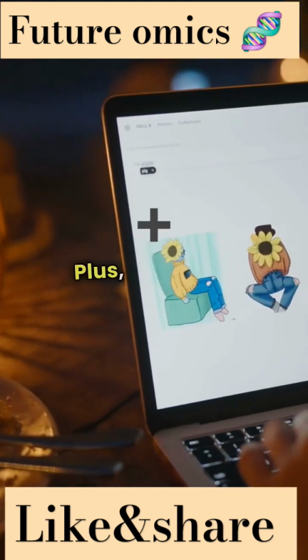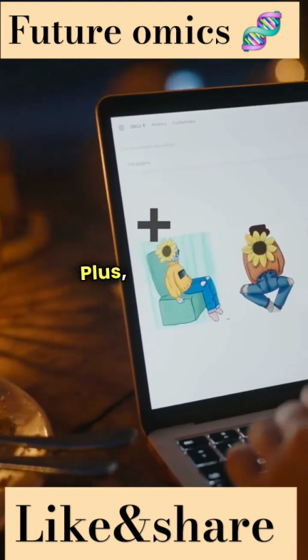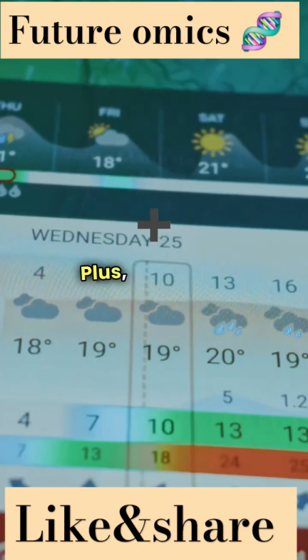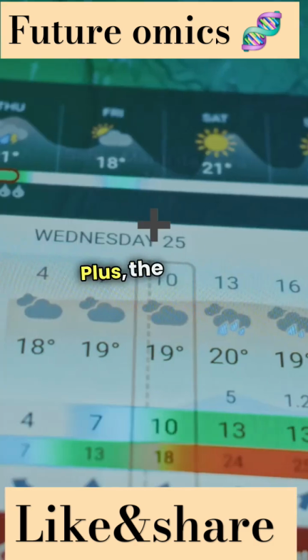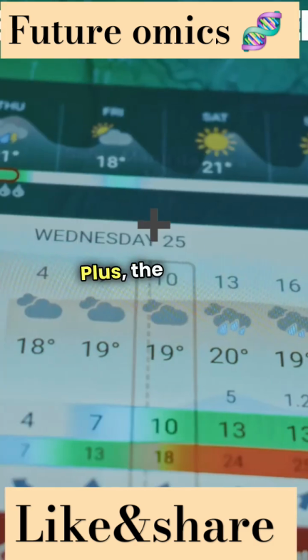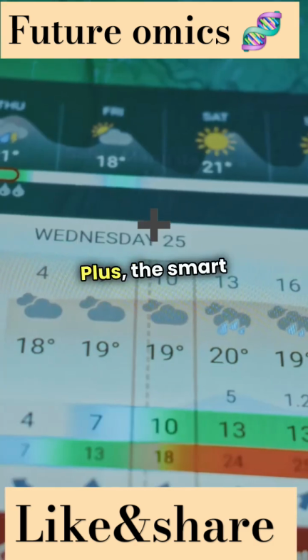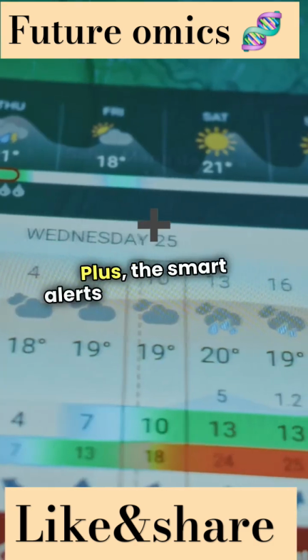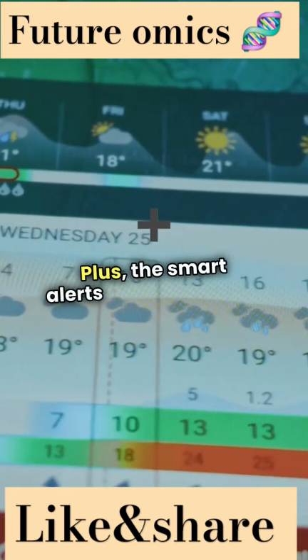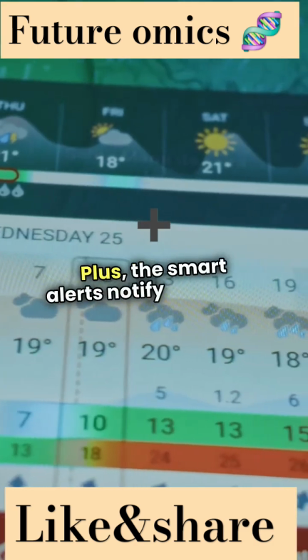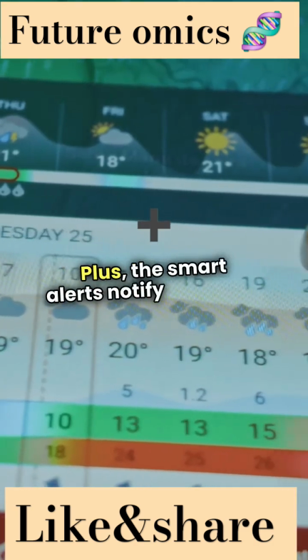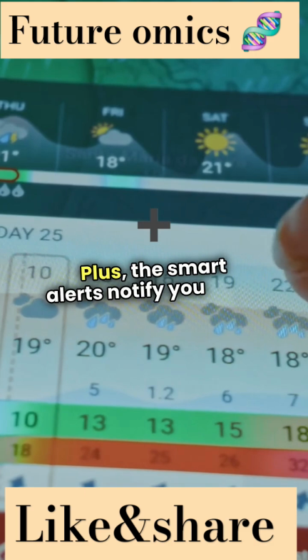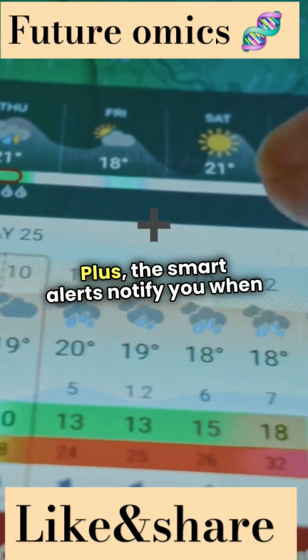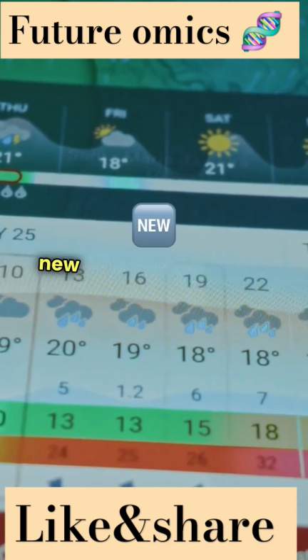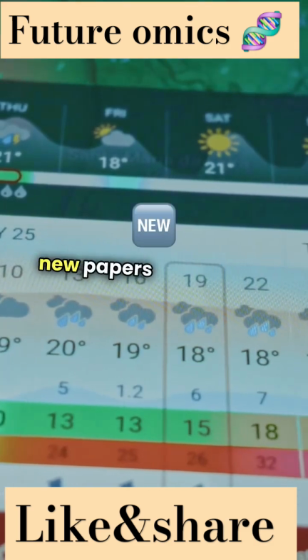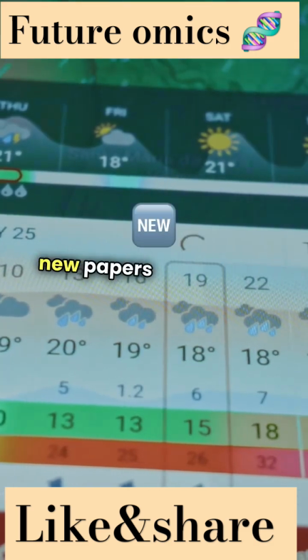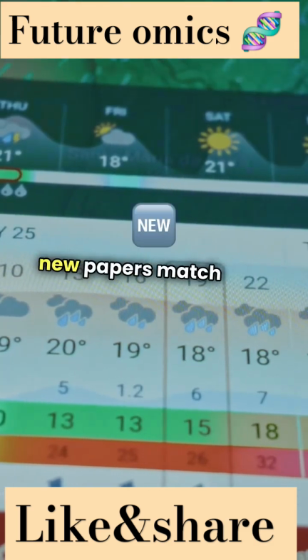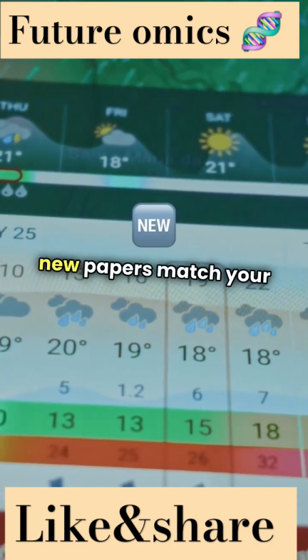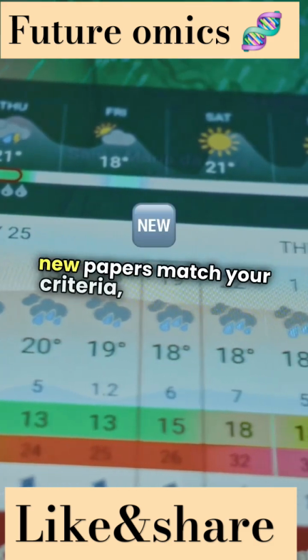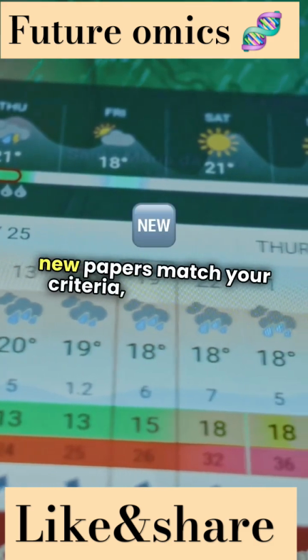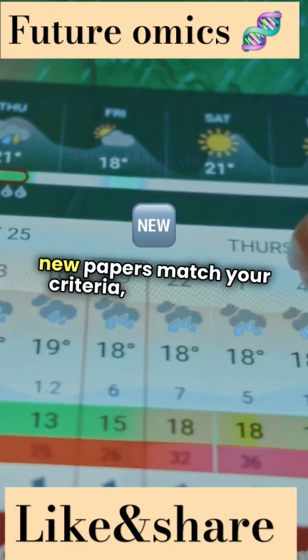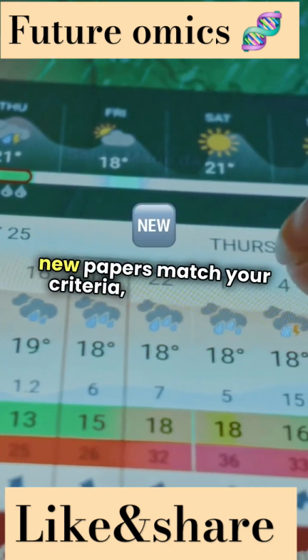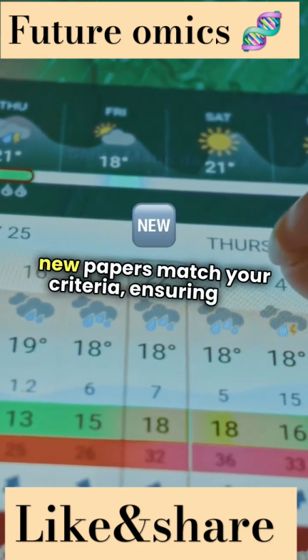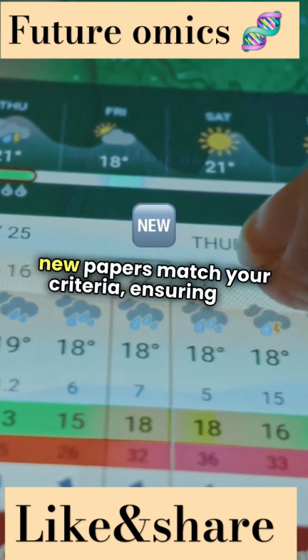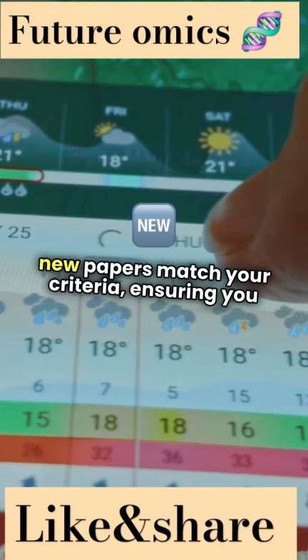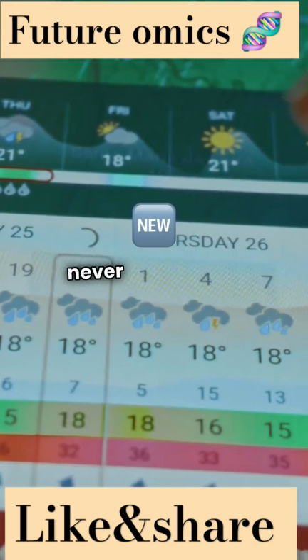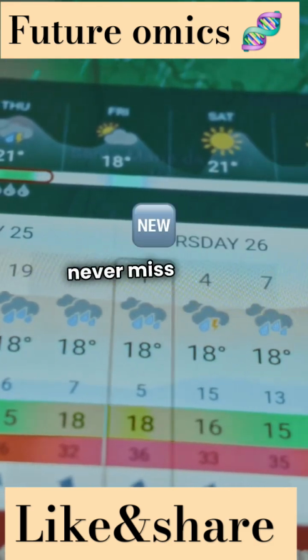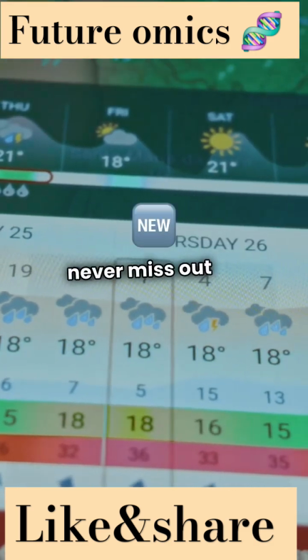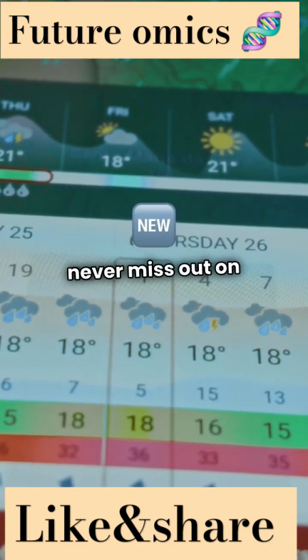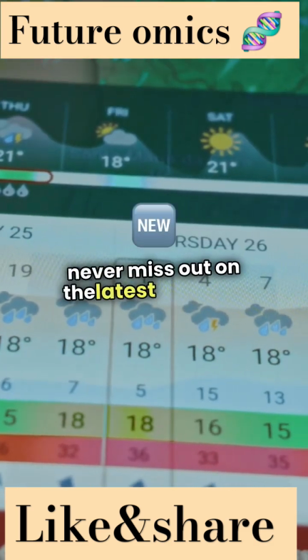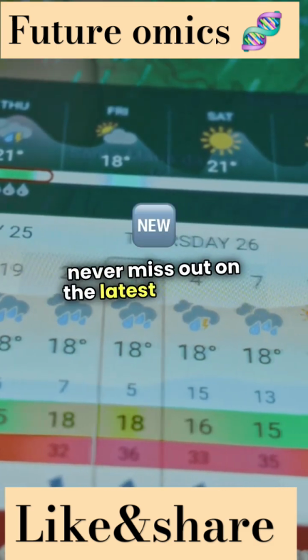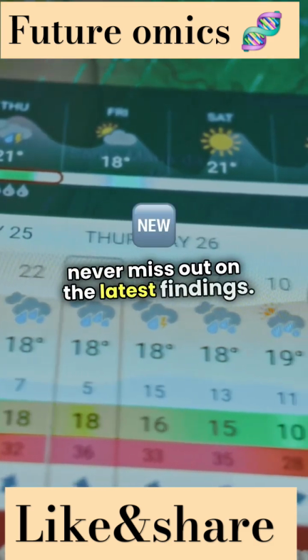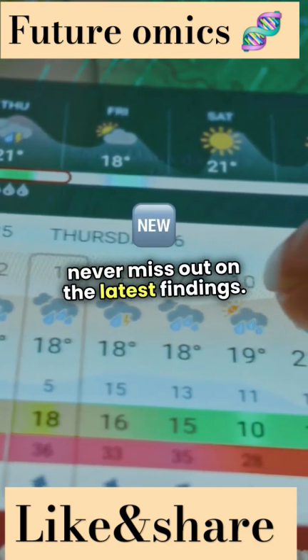Plus, the smart alerts notify you when new papers match your criteria, ensuring you never miss out on the latest findings.